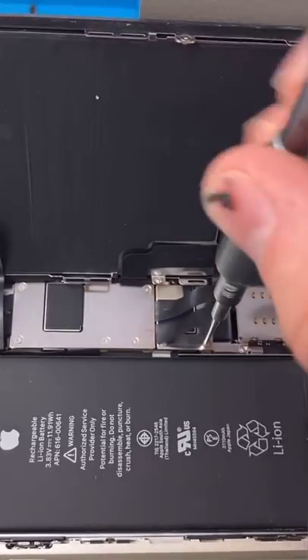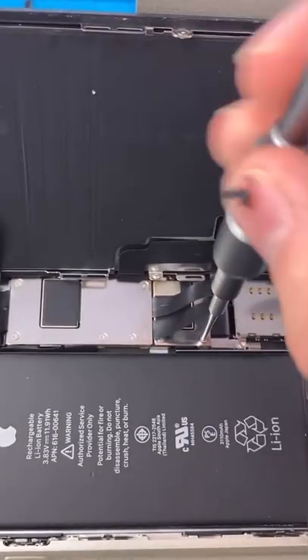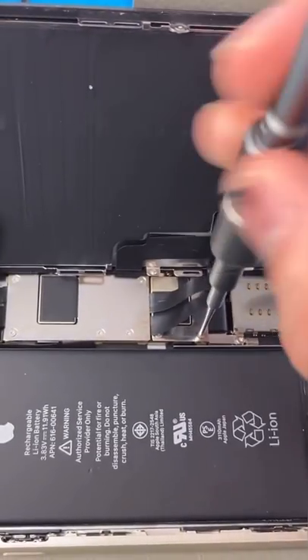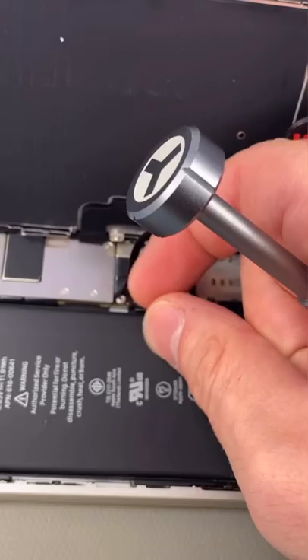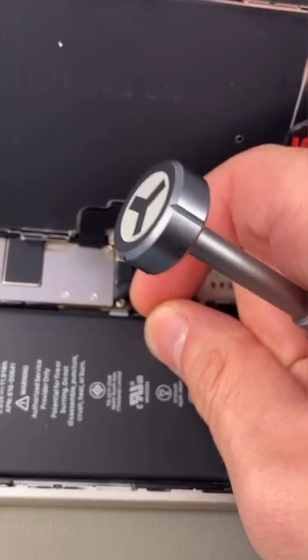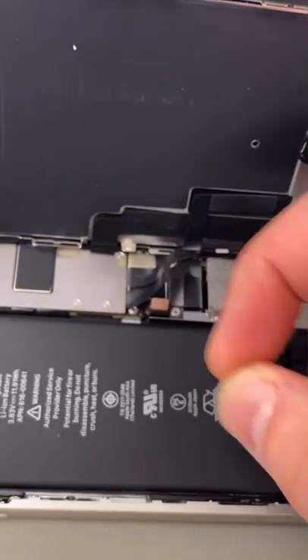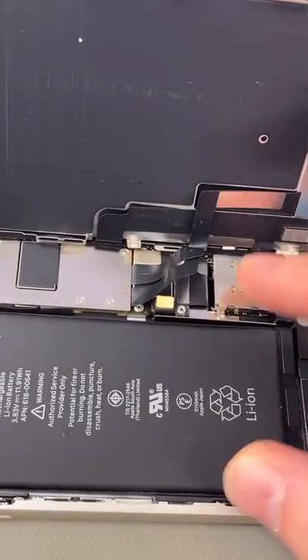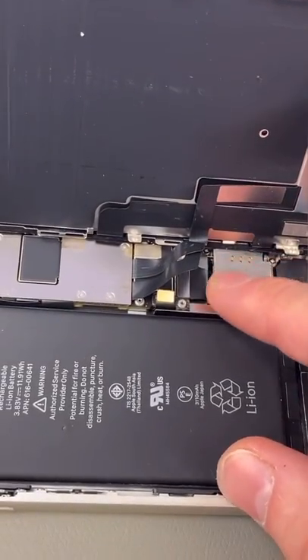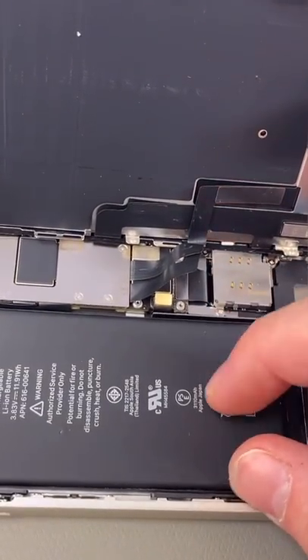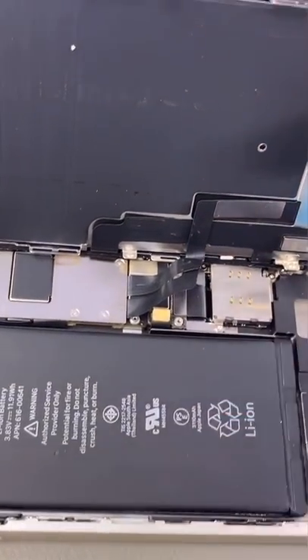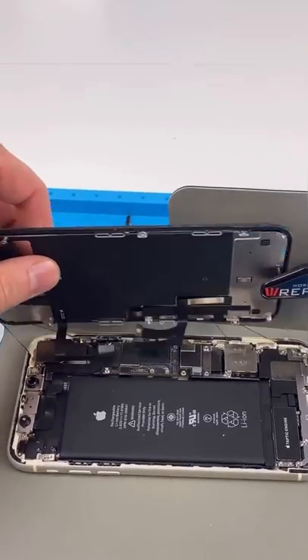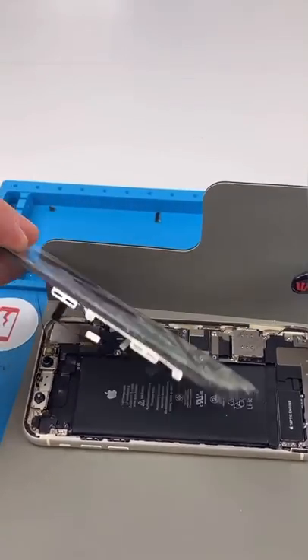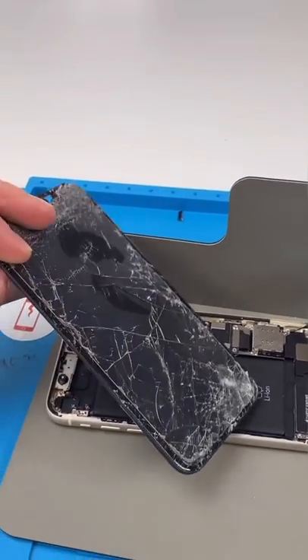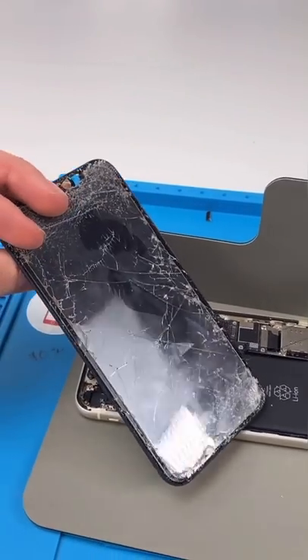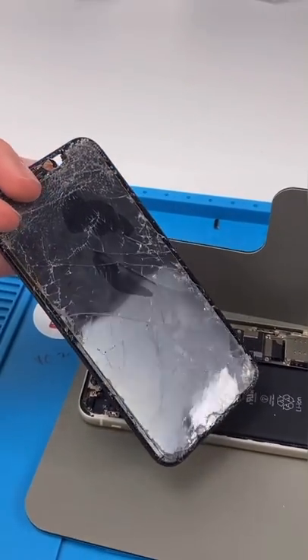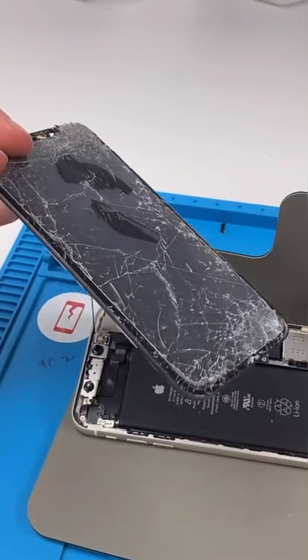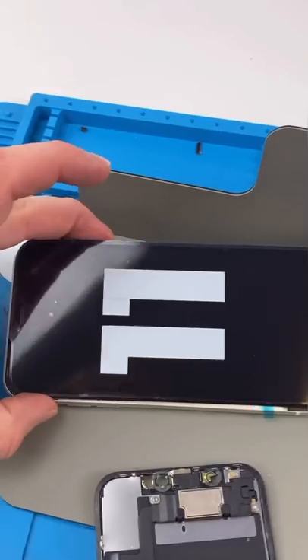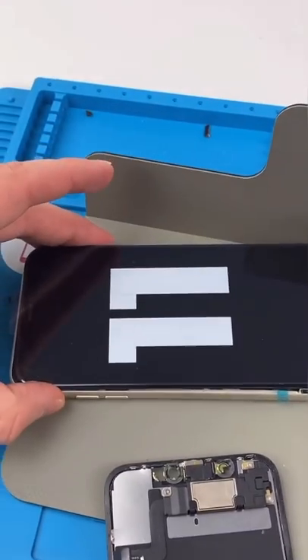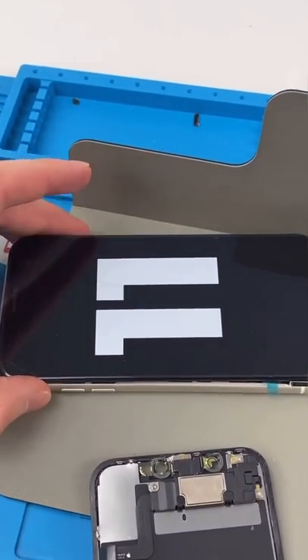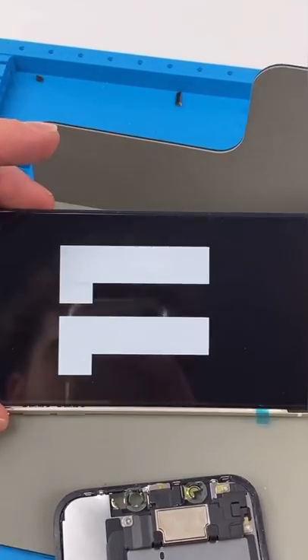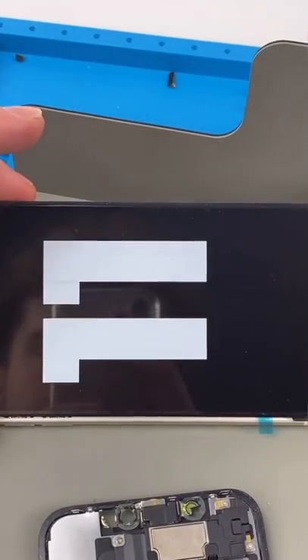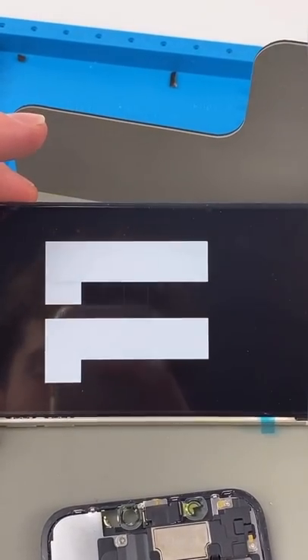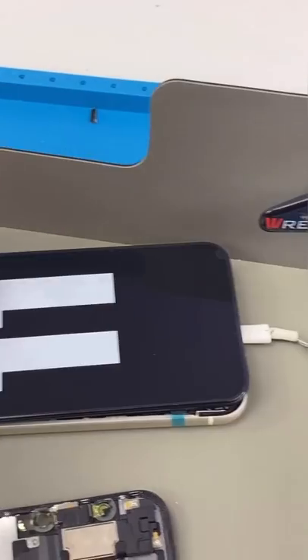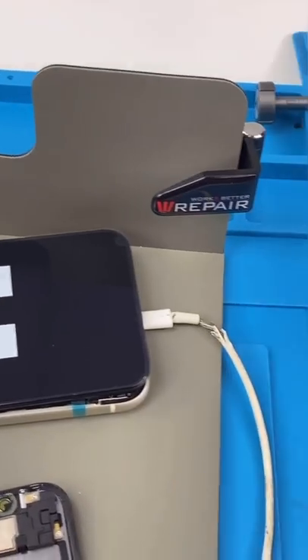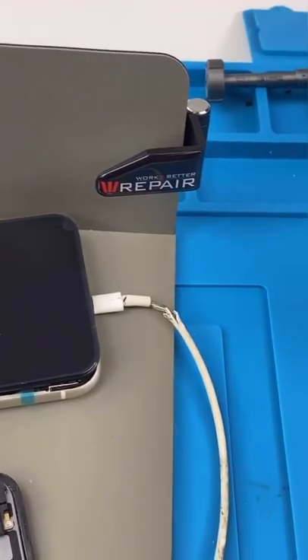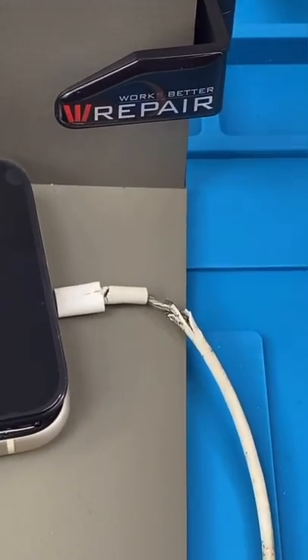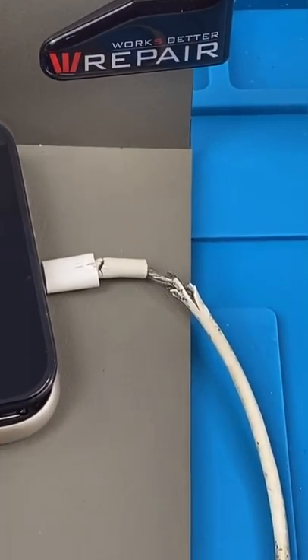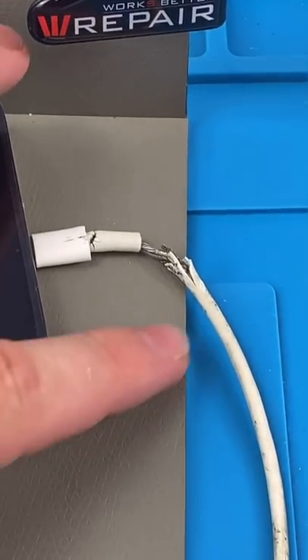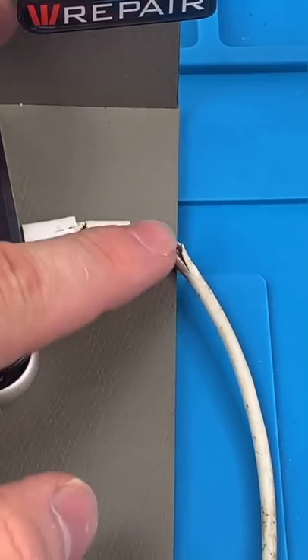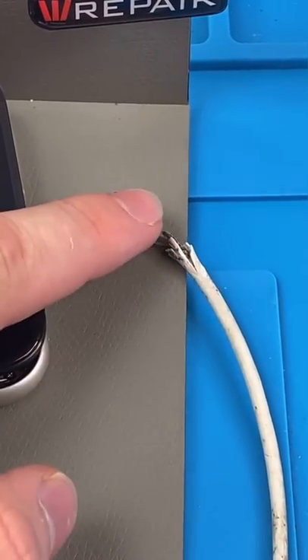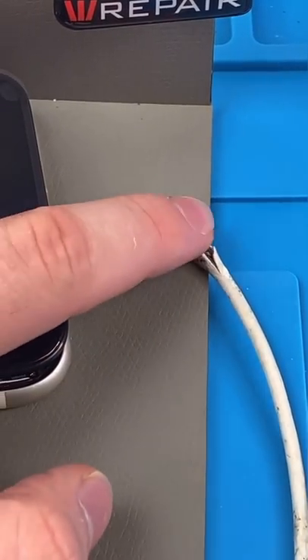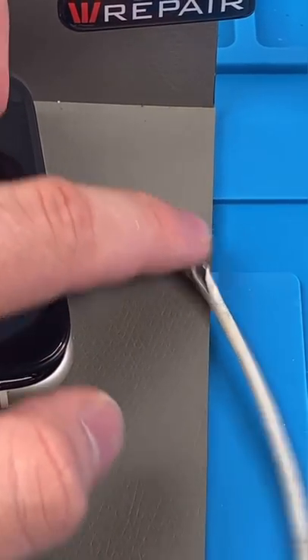Unscrew, disconnect the battery, remove the screen. We got a new screen installed and we're charging it with the infamous broken charger.